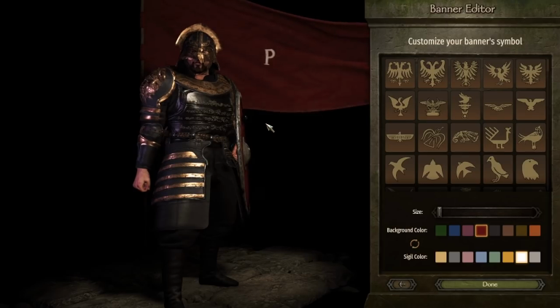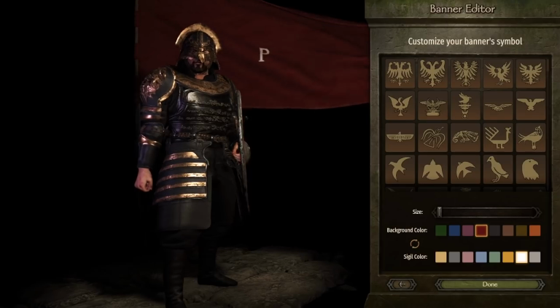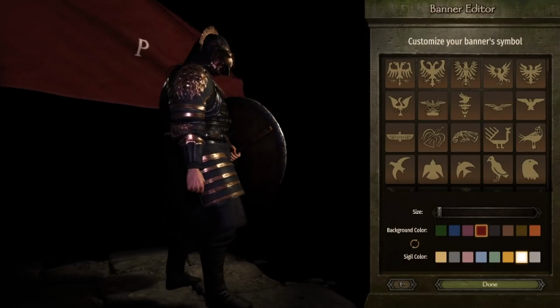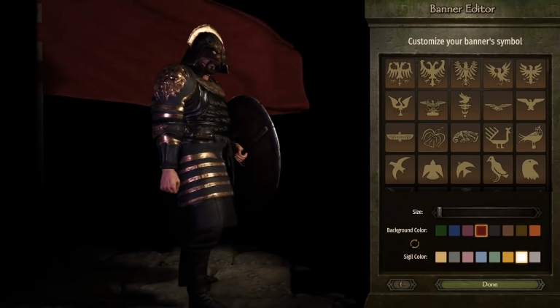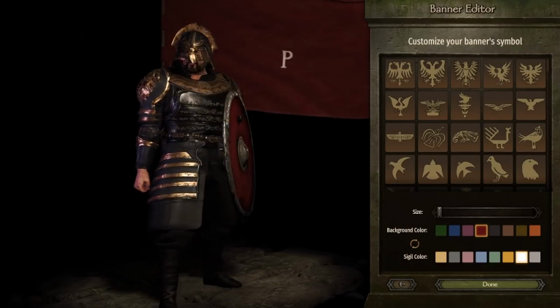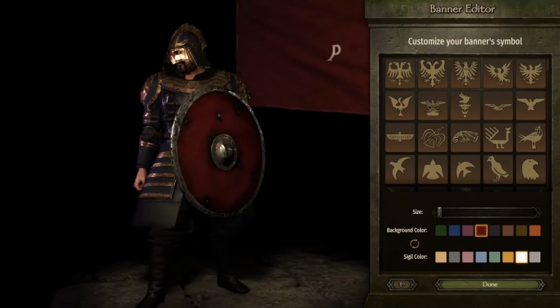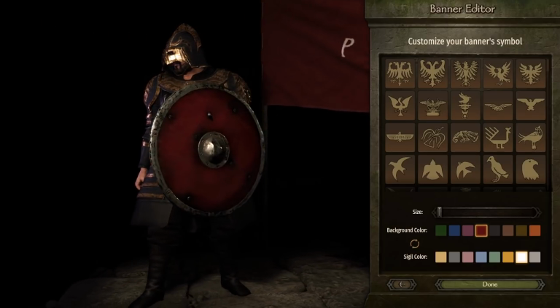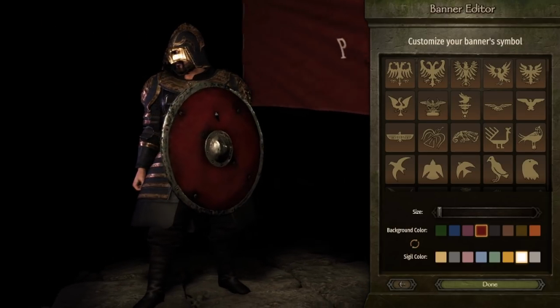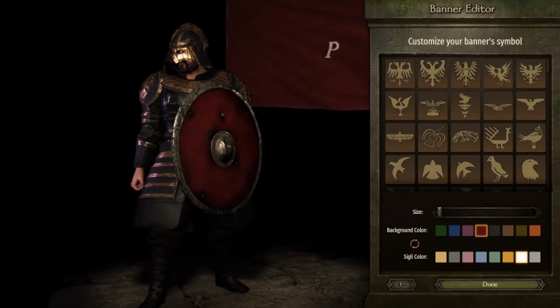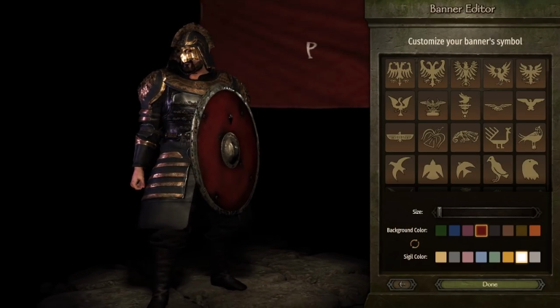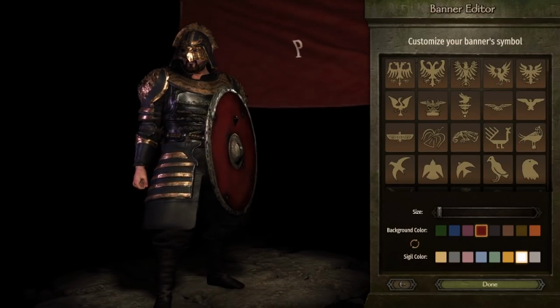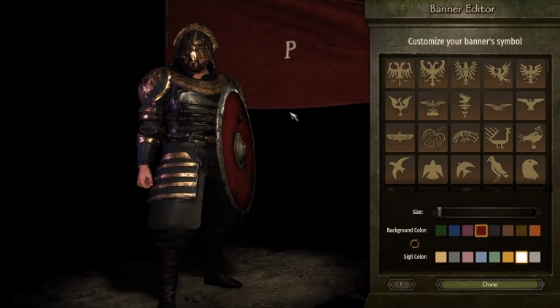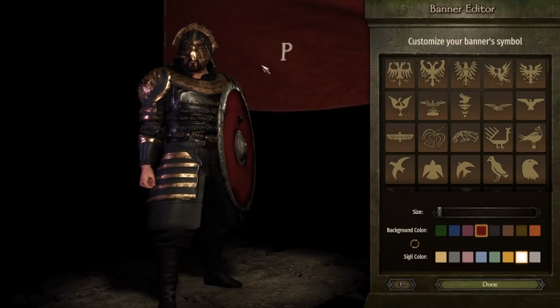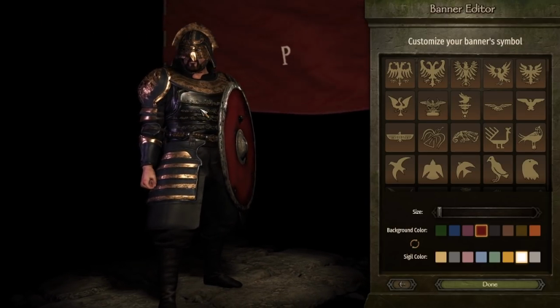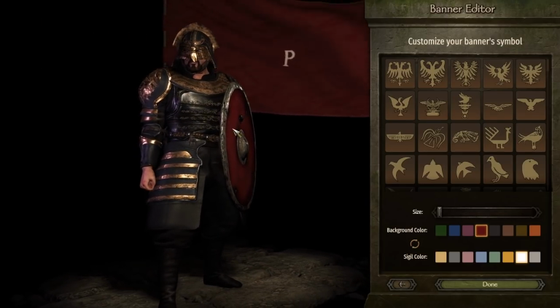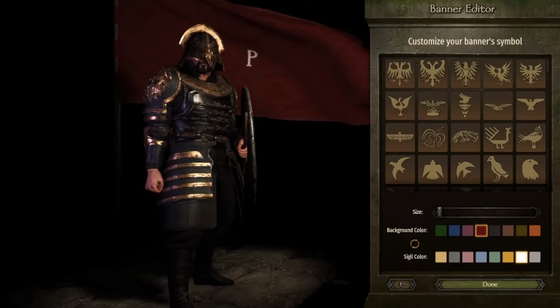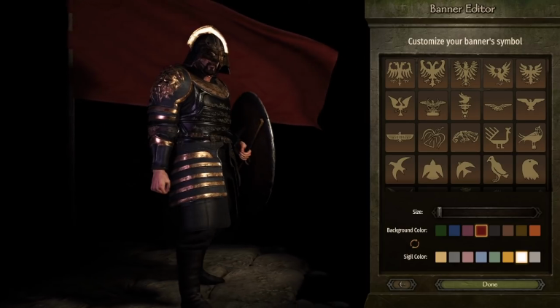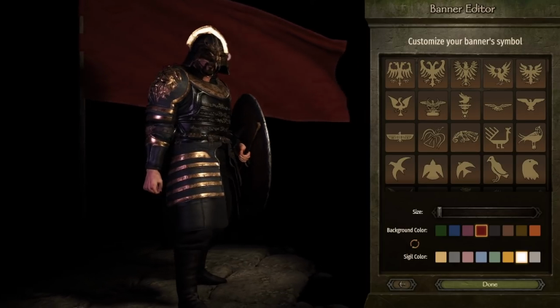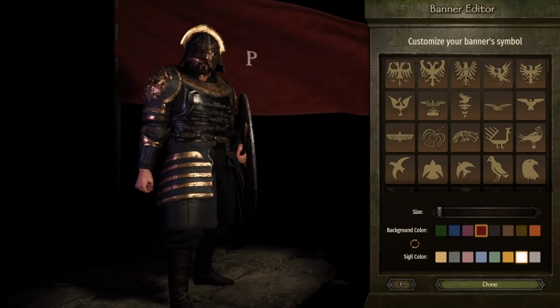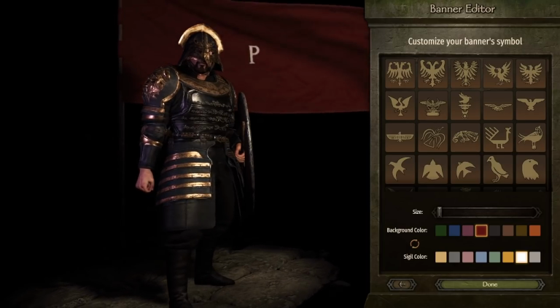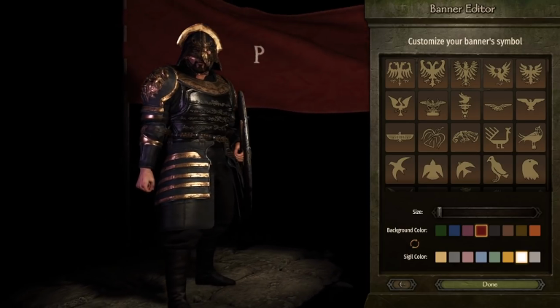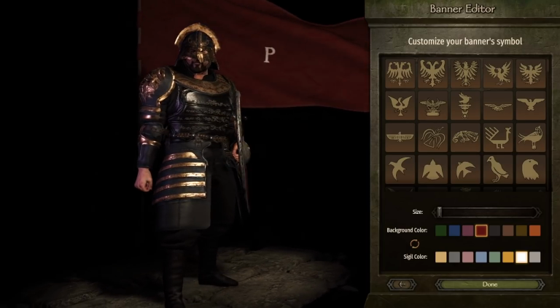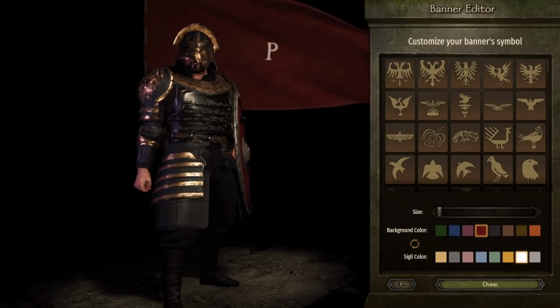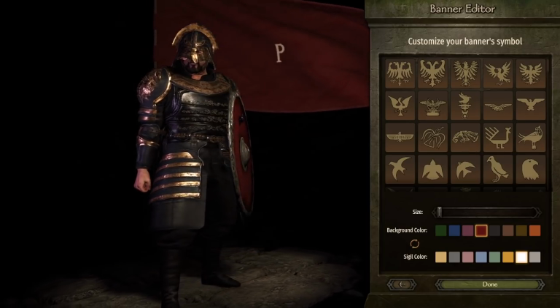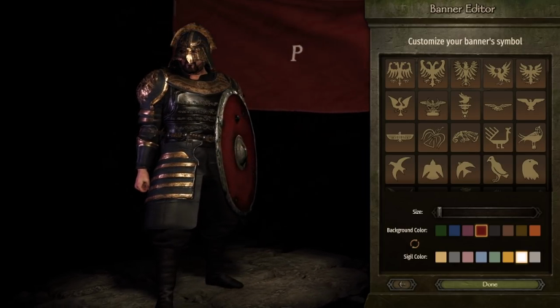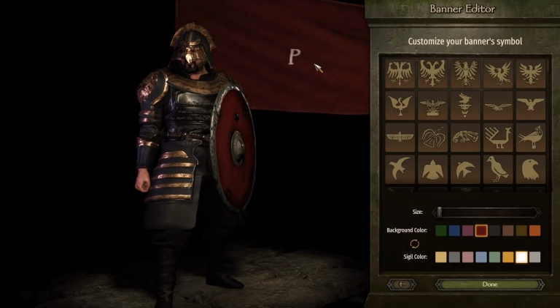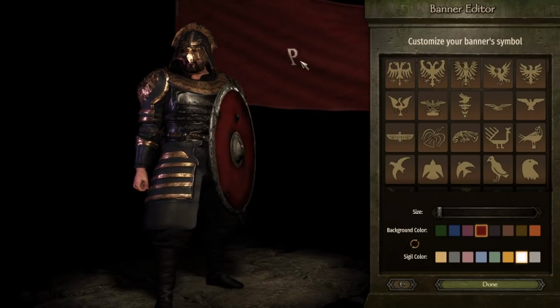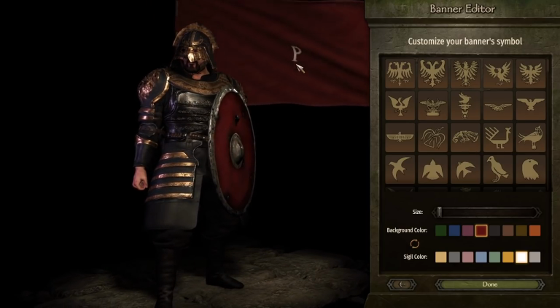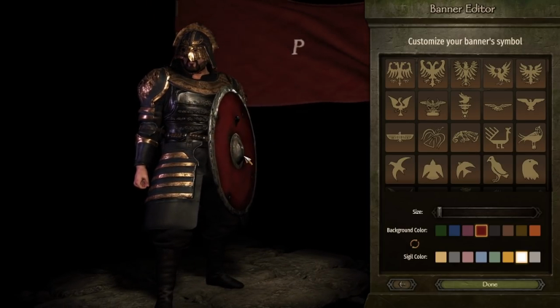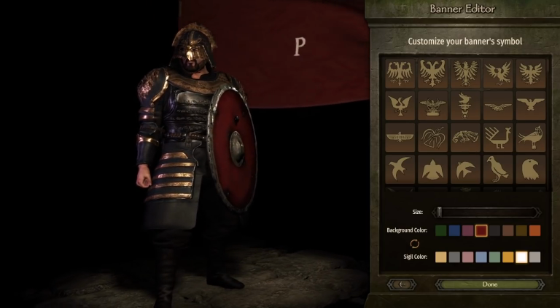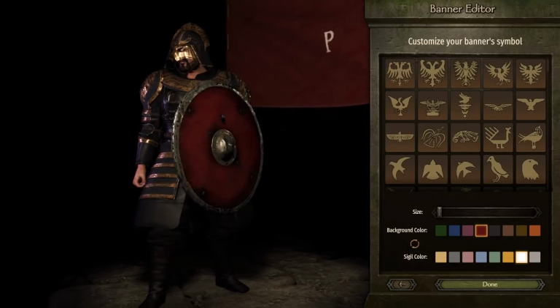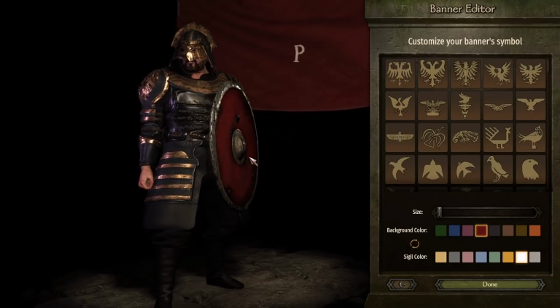I also wanted to mention we're facing a small P faction. Gregor Clegane — the giant mountain dude — his symbol is a small P.